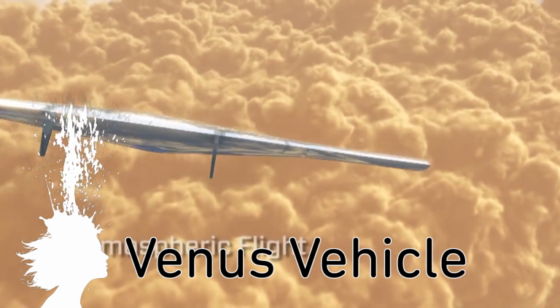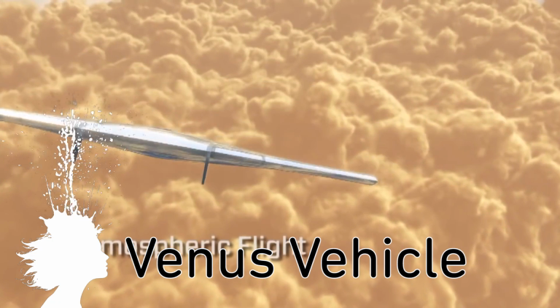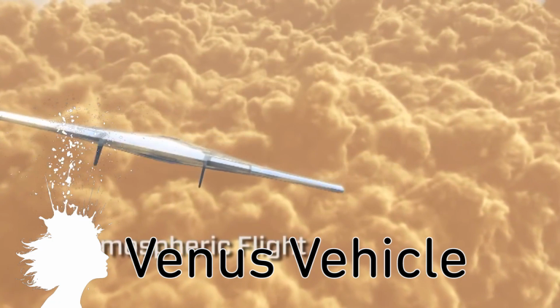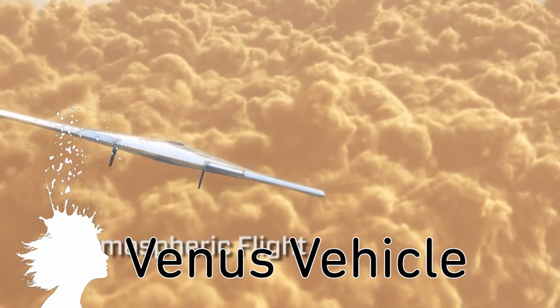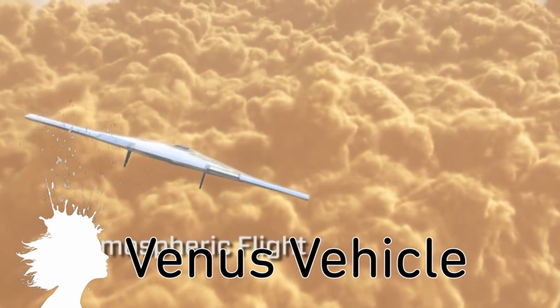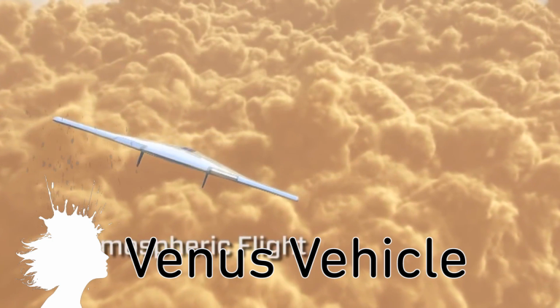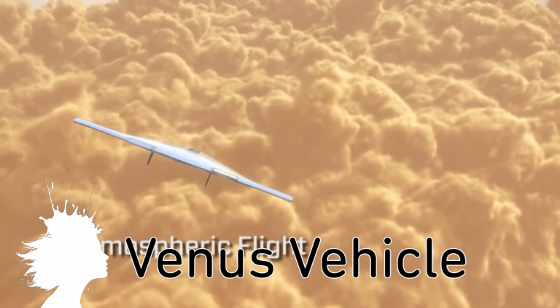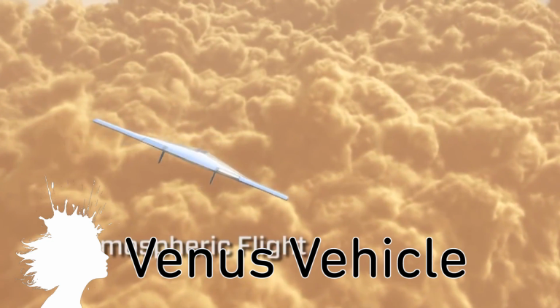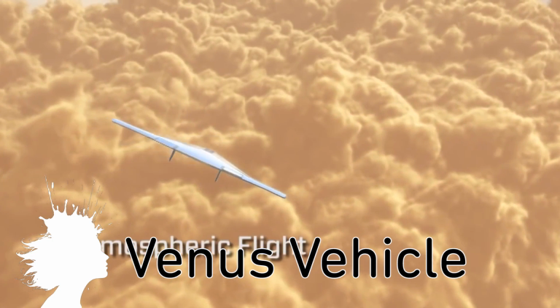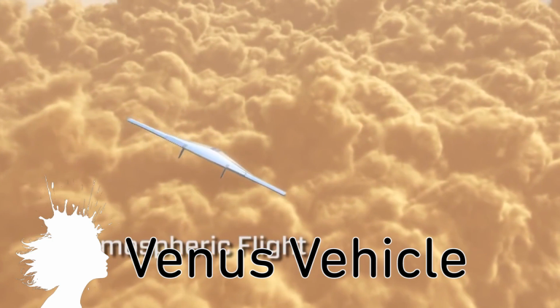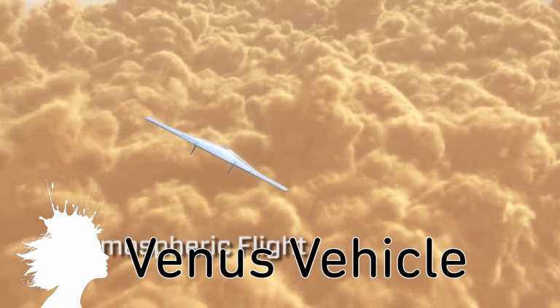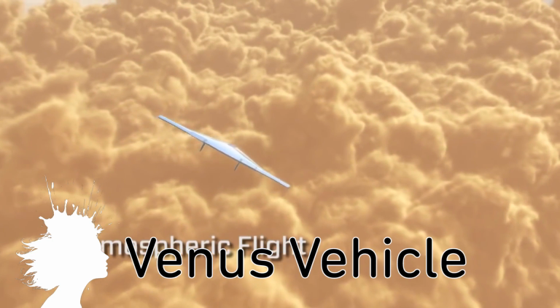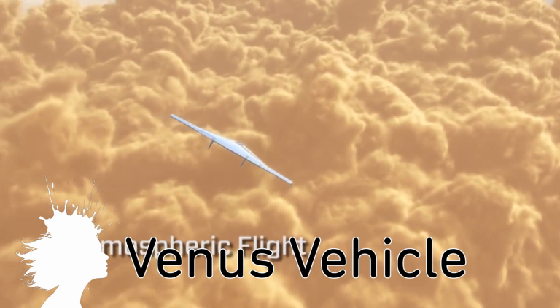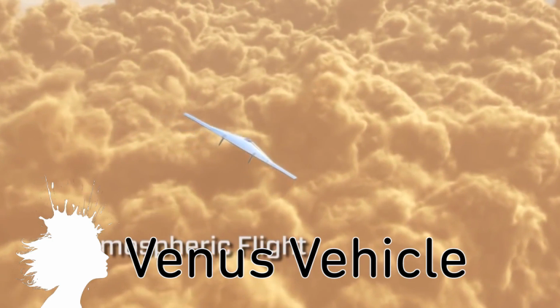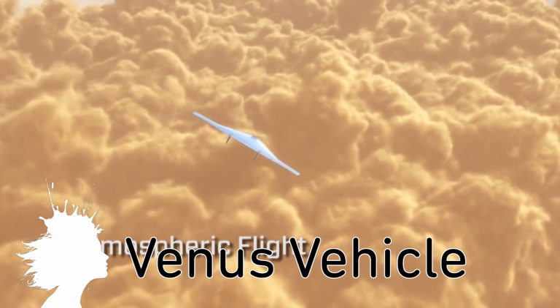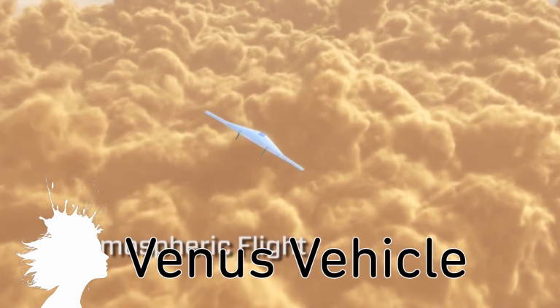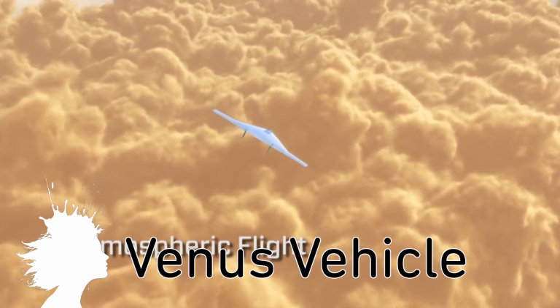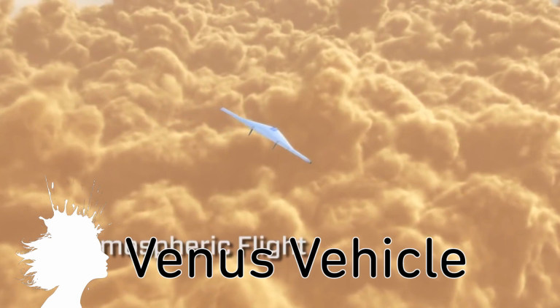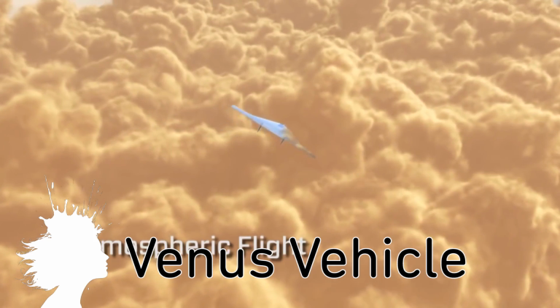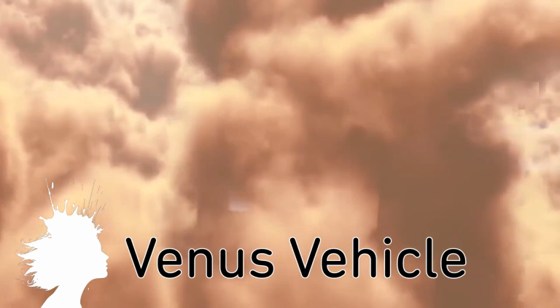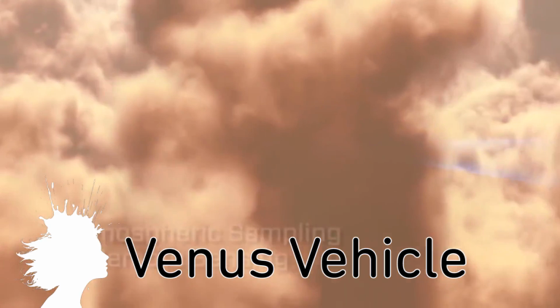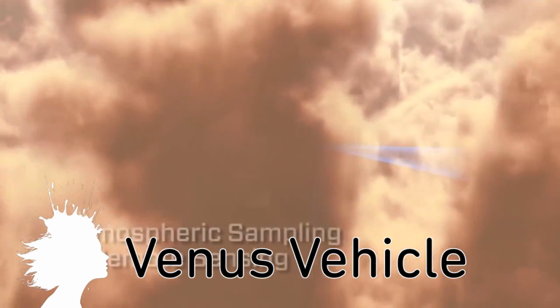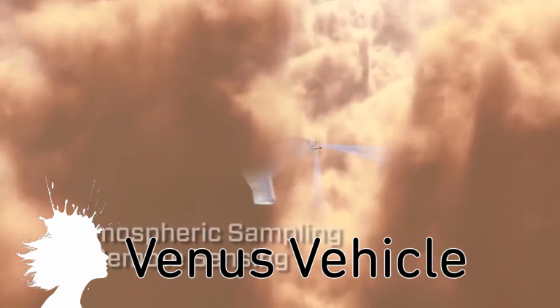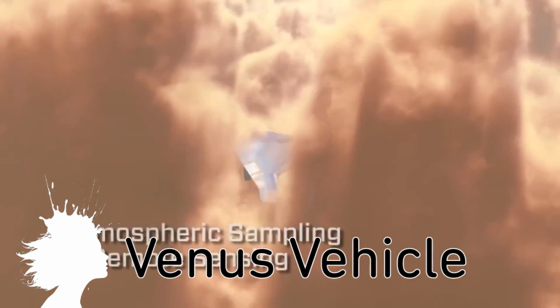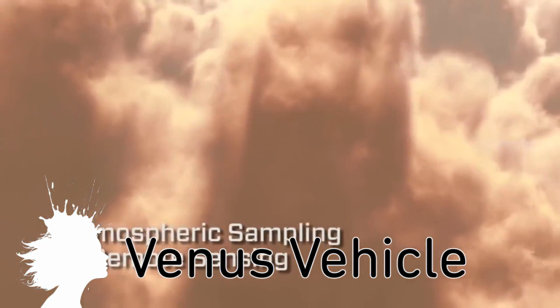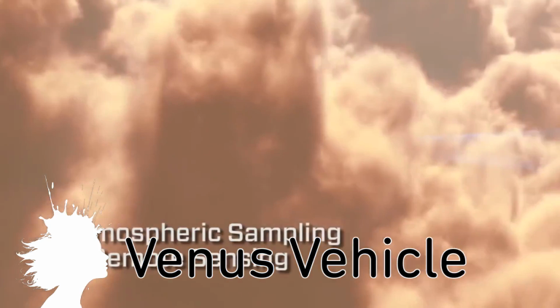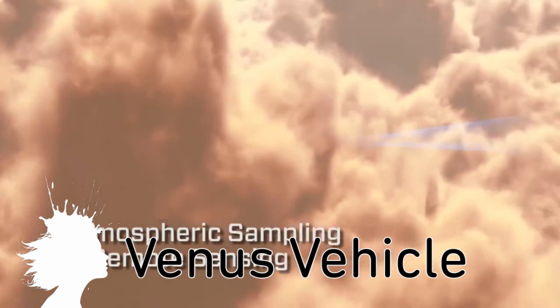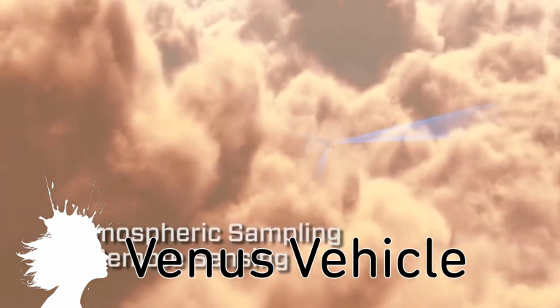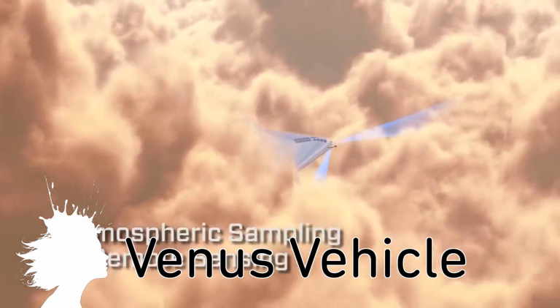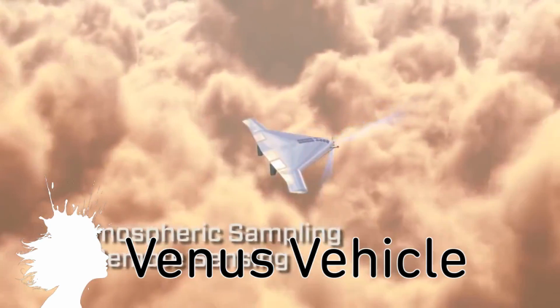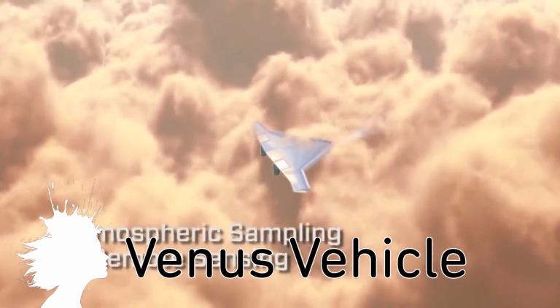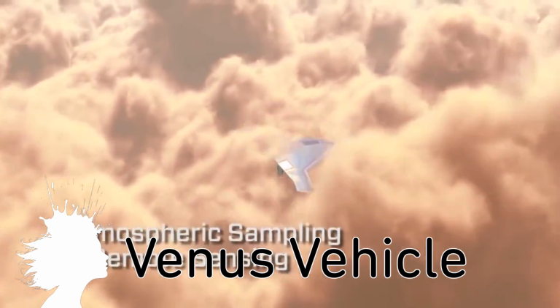VAMP is a solar-powered hypersonic entry vehicle designed to collect data in the Earth-like mid-cloud environment of Venus.